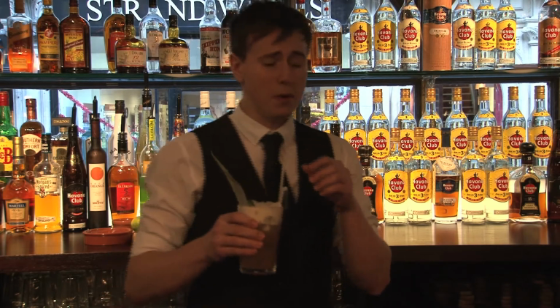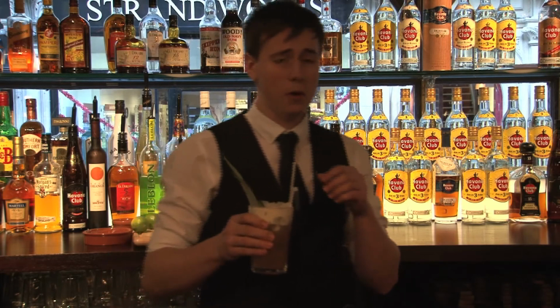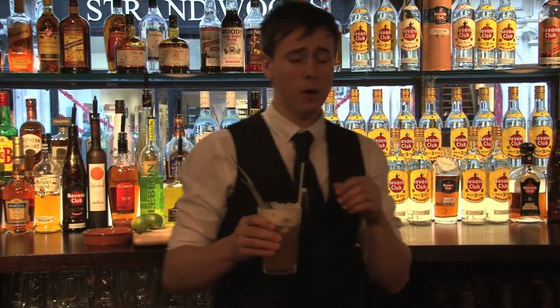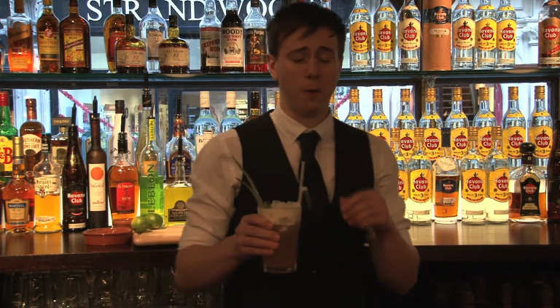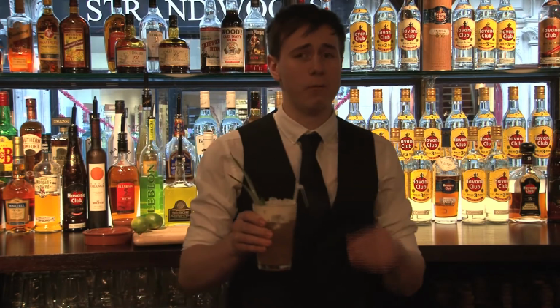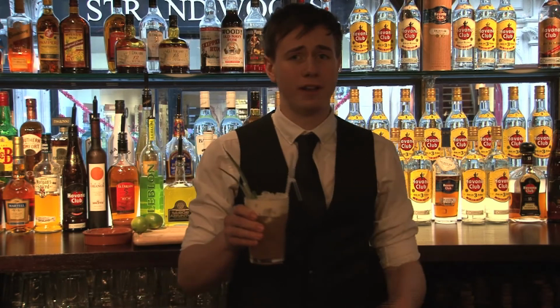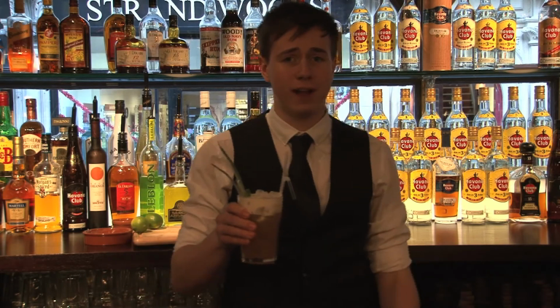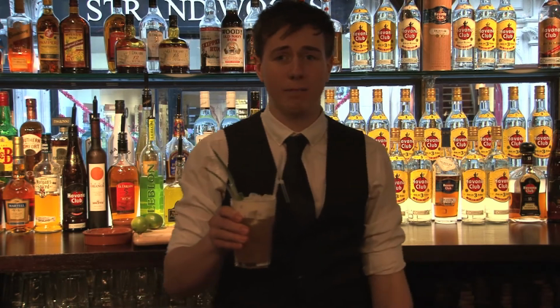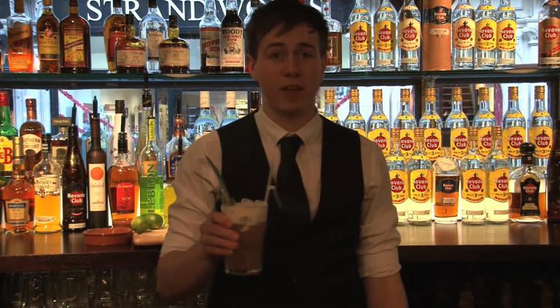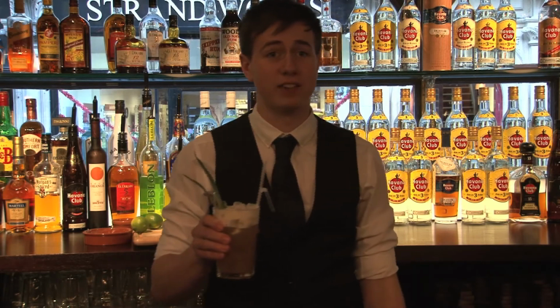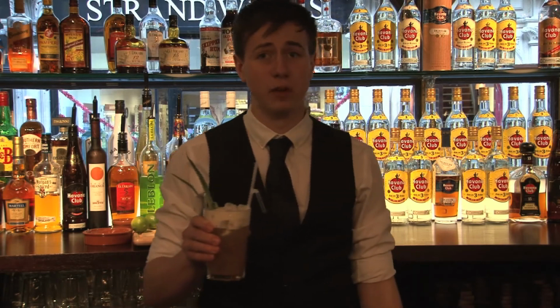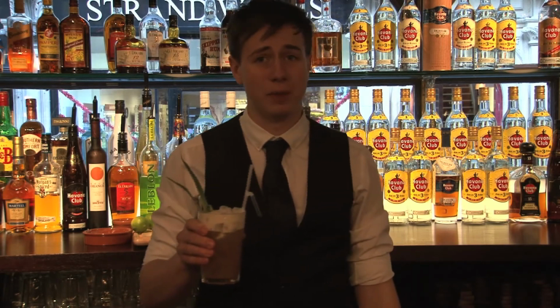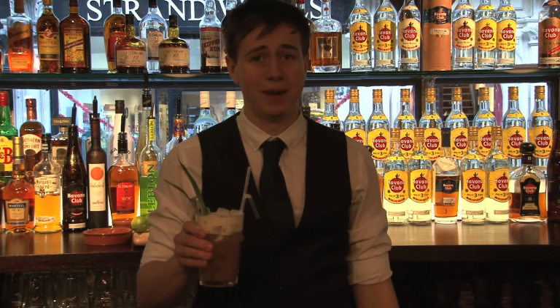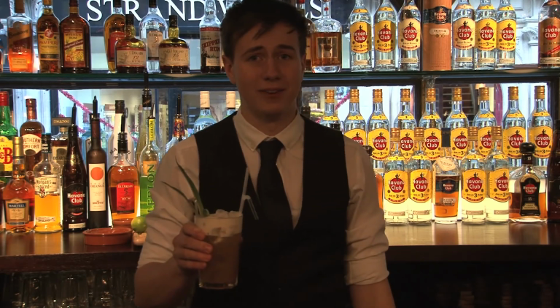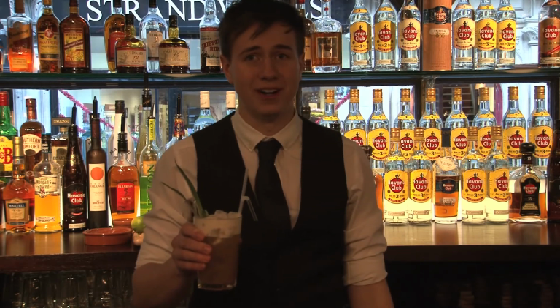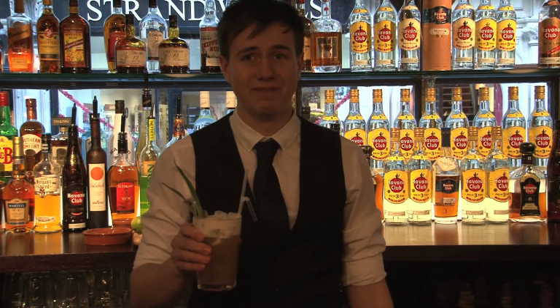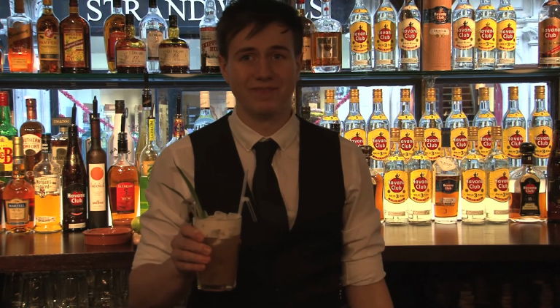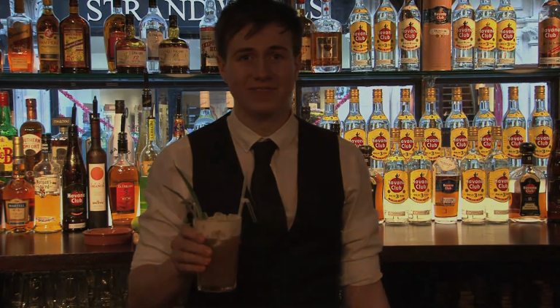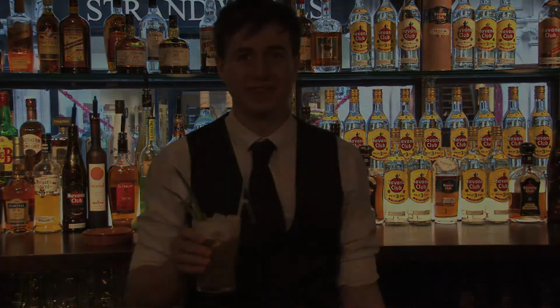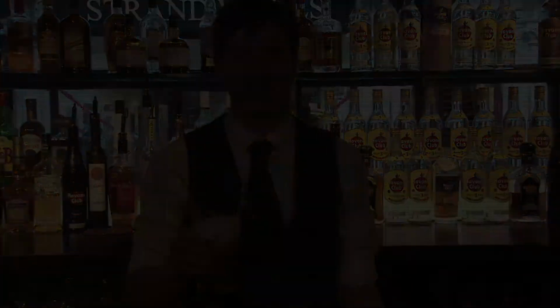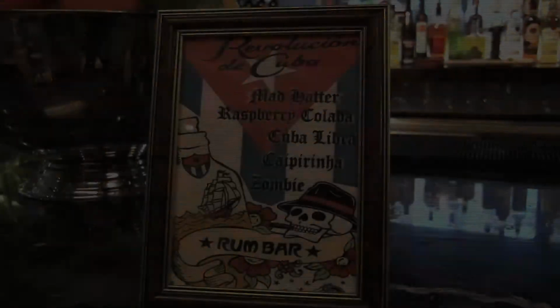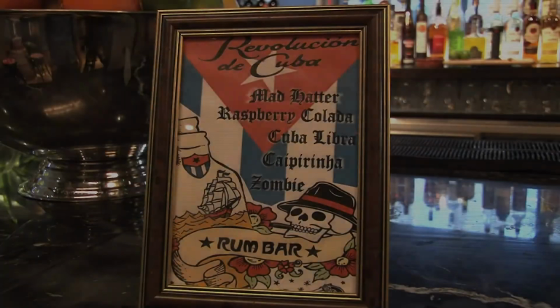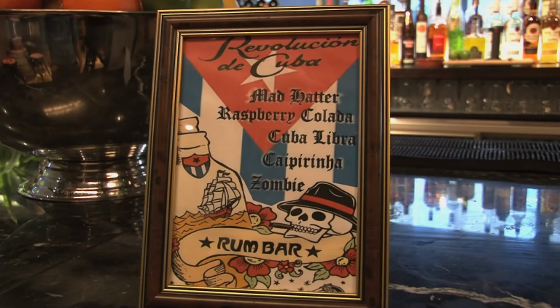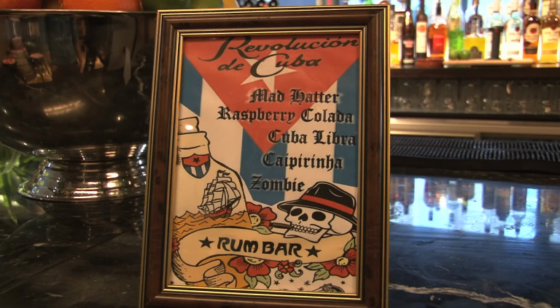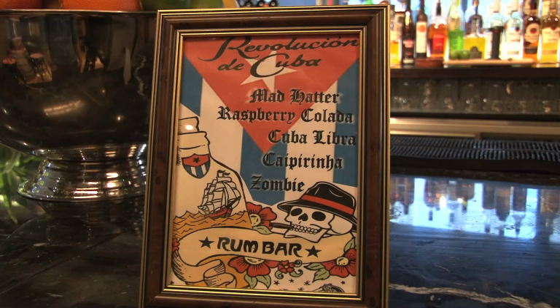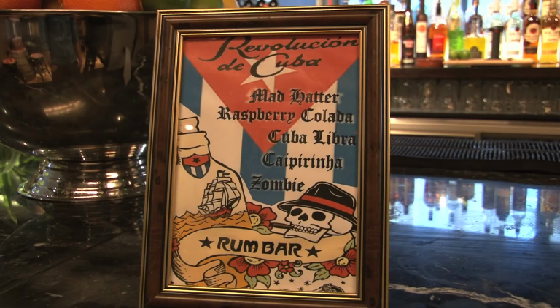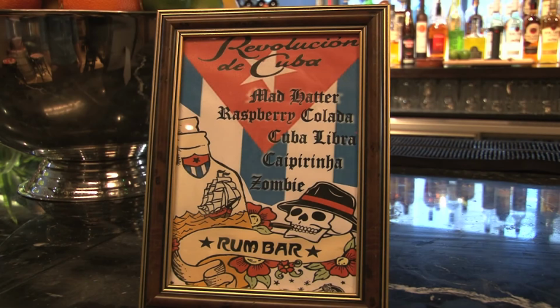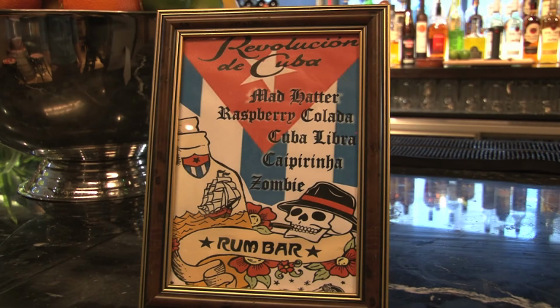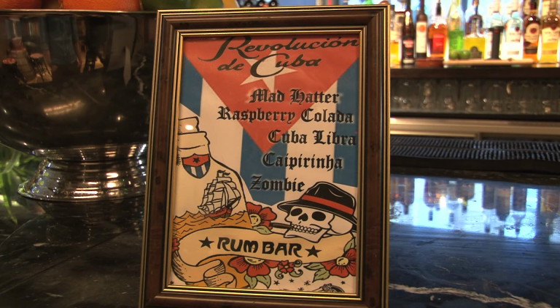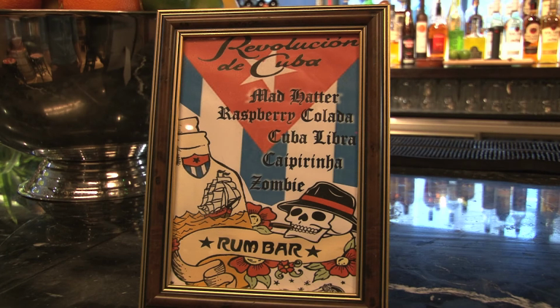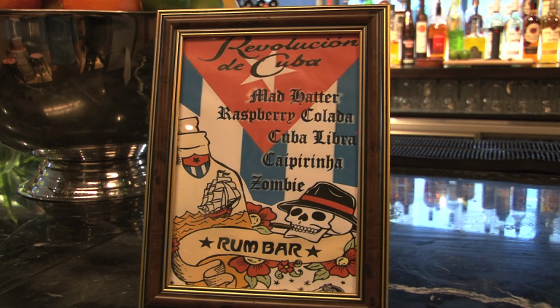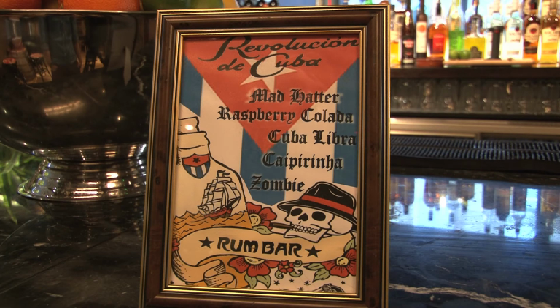Oh, what is that — that has not been made right. Choose your cocktail.